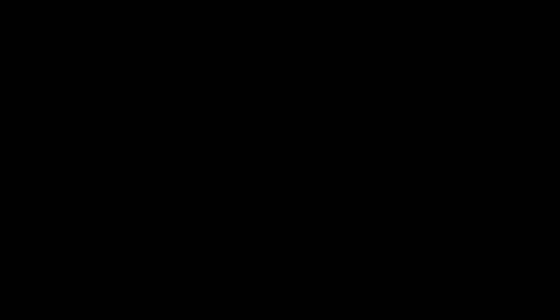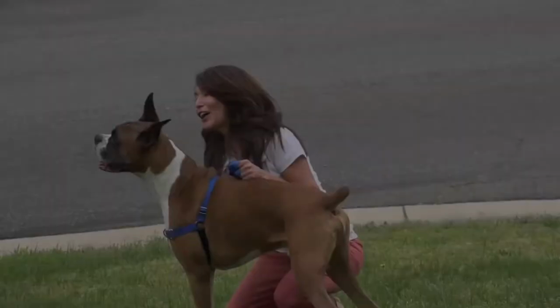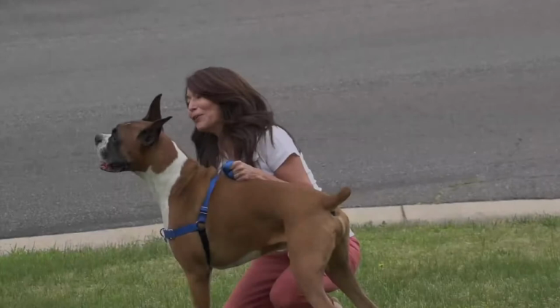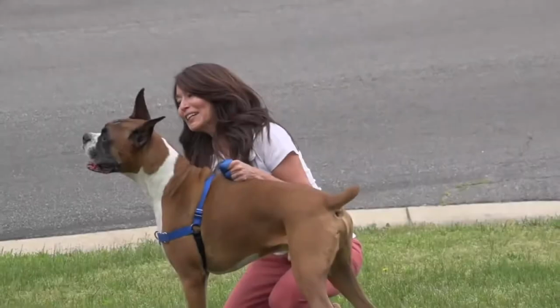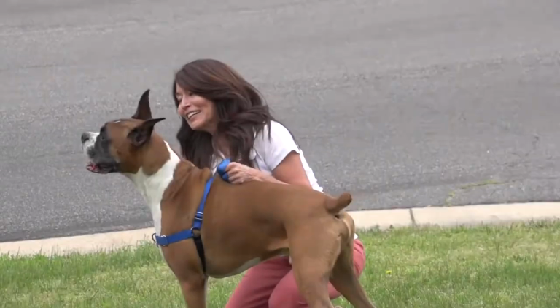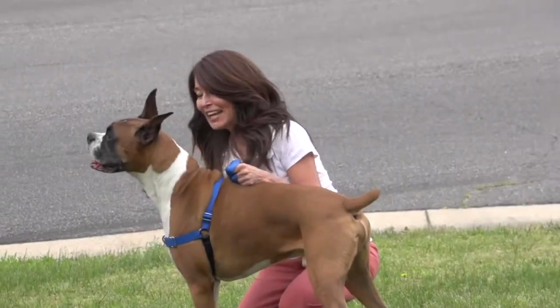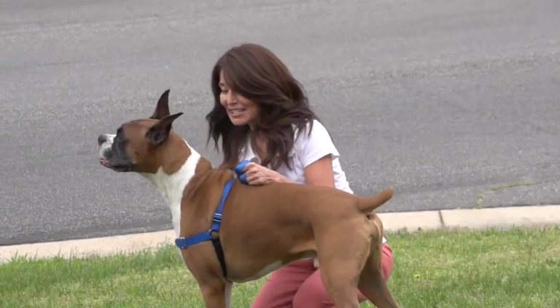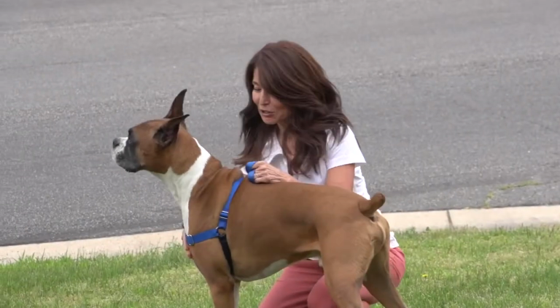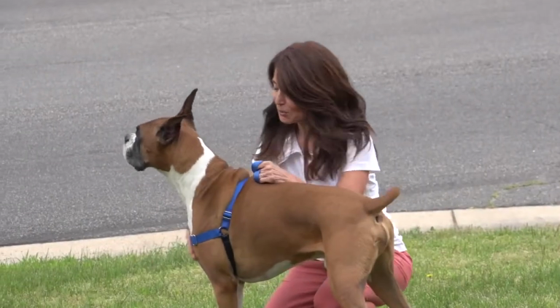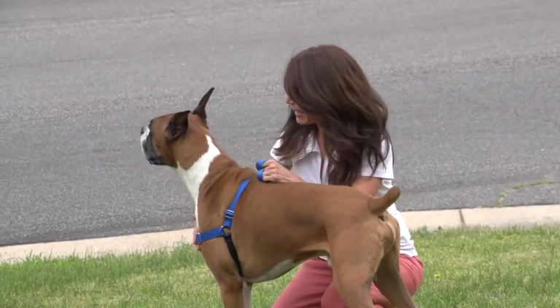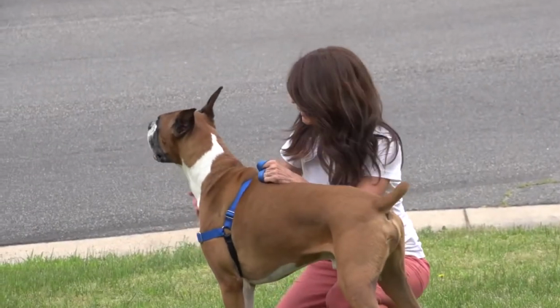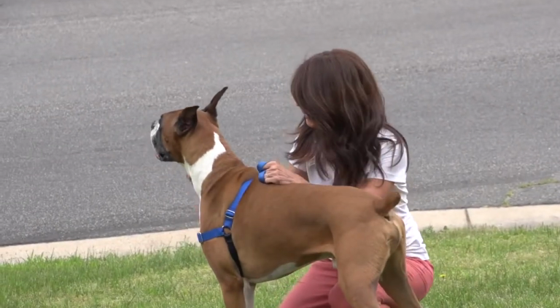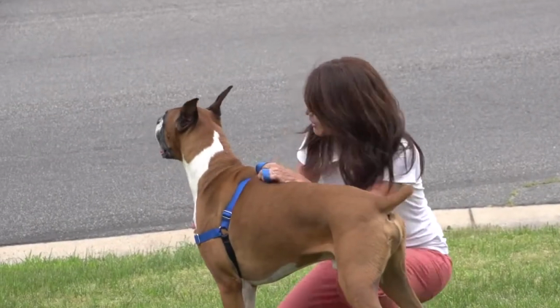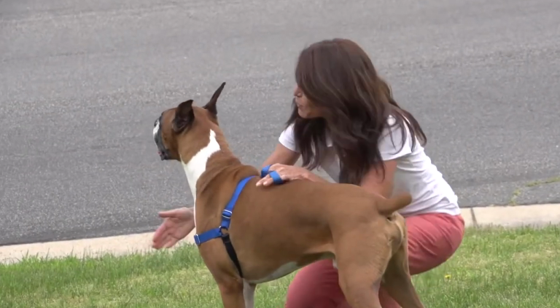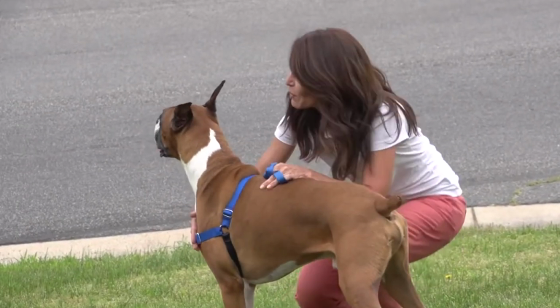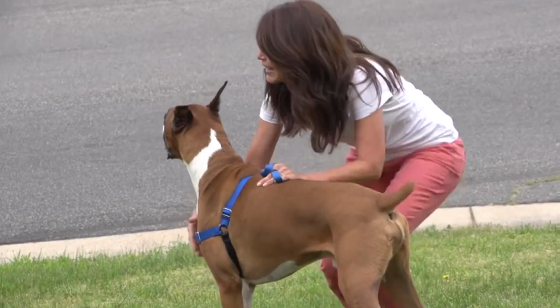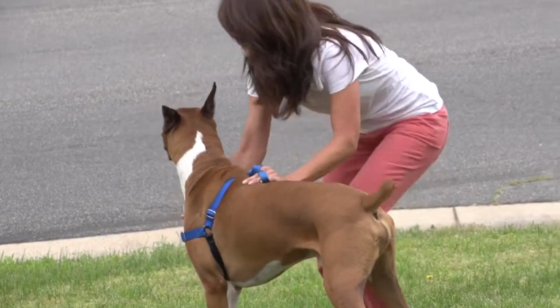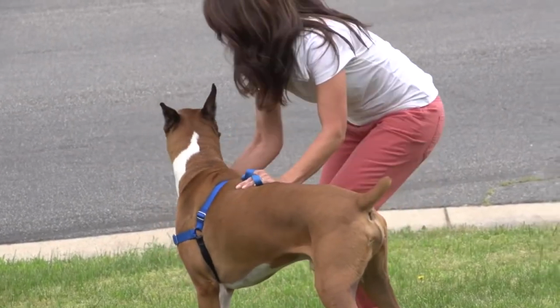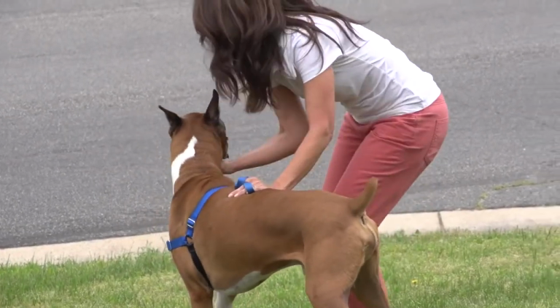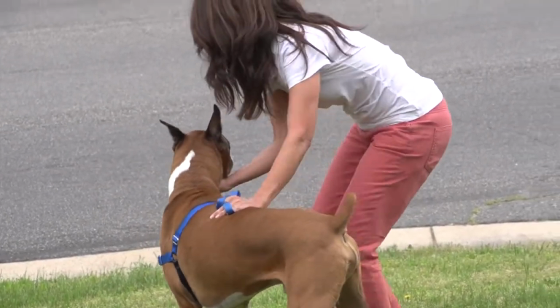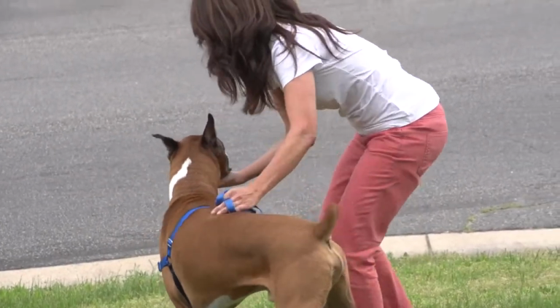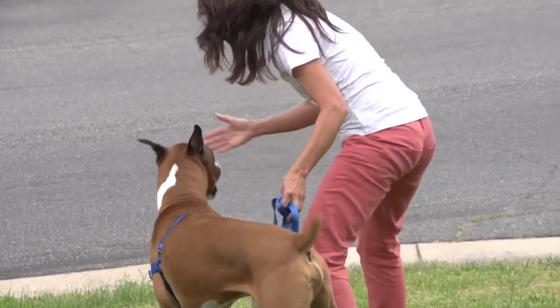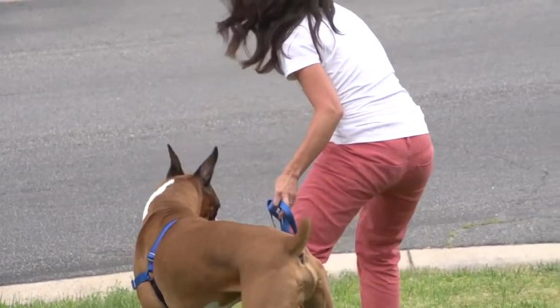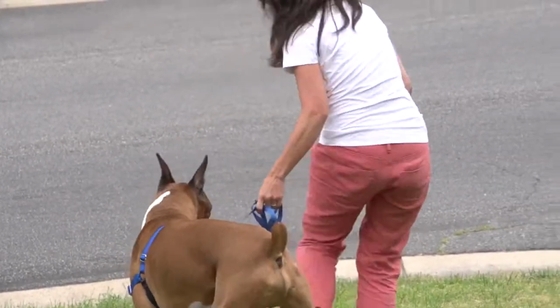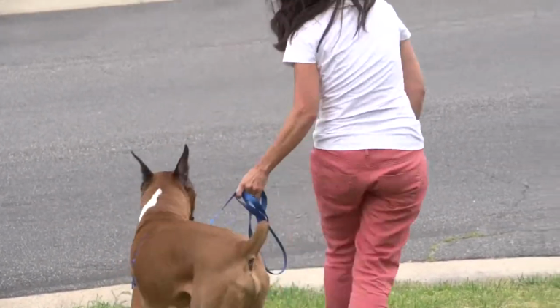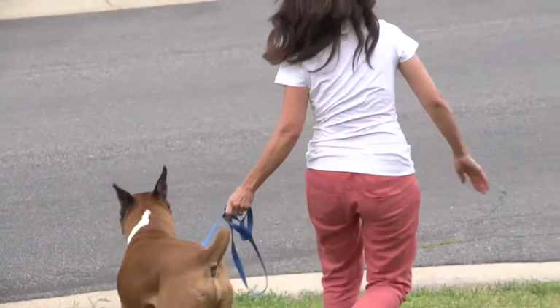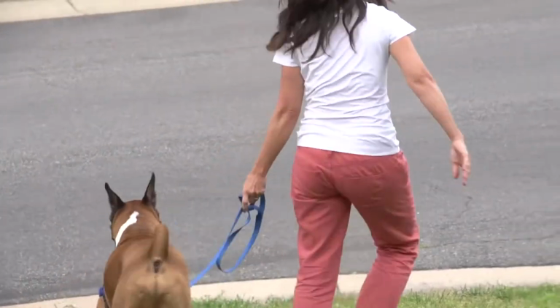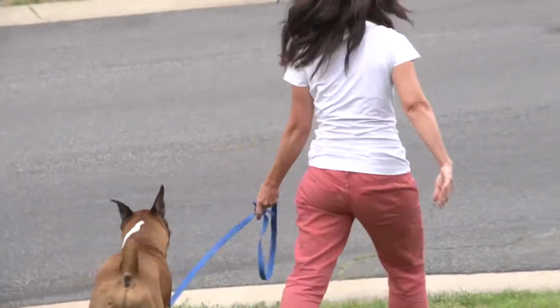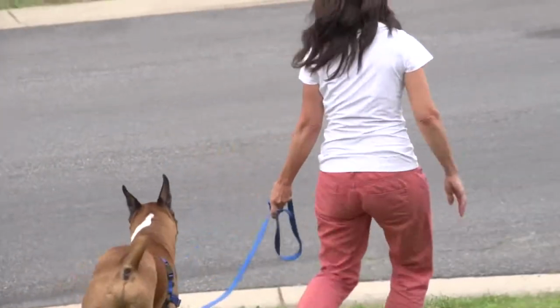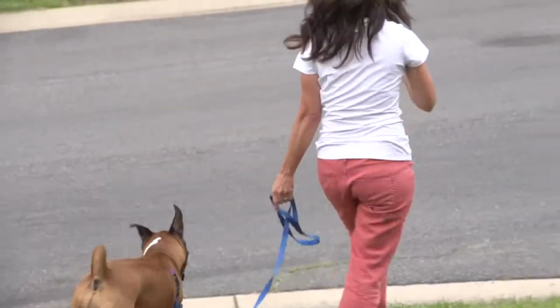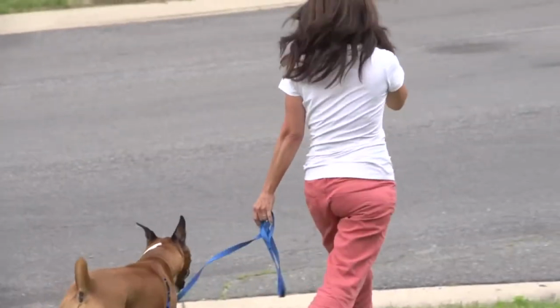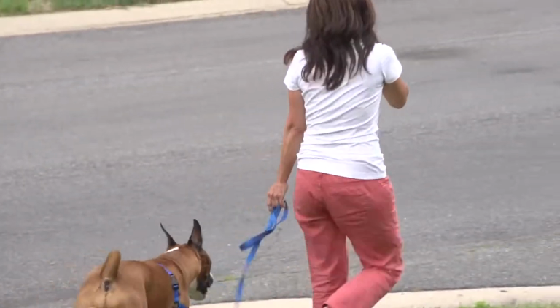With the EasyWalk Harness, you now have a gentle, effective way to enjoy walks with your dog.